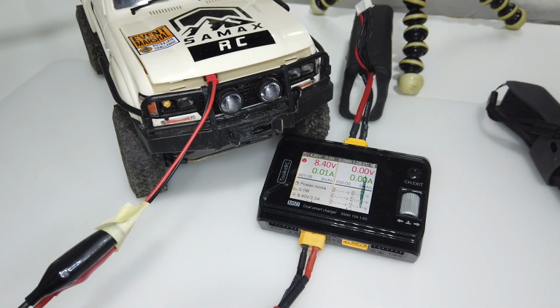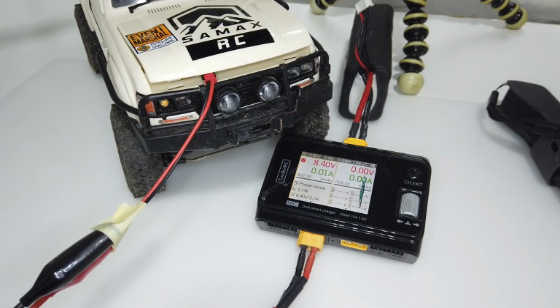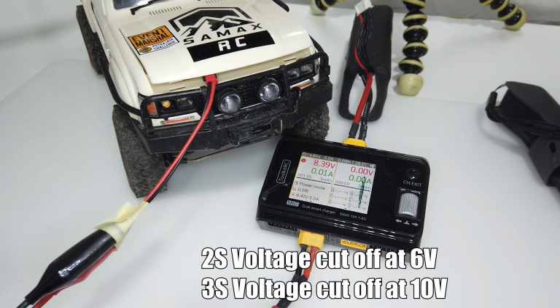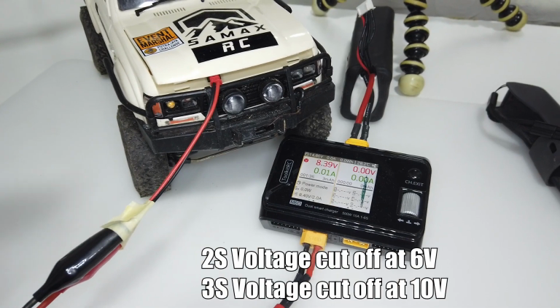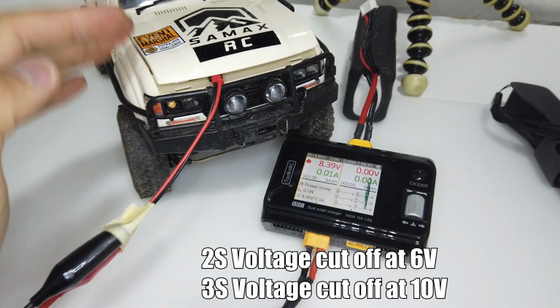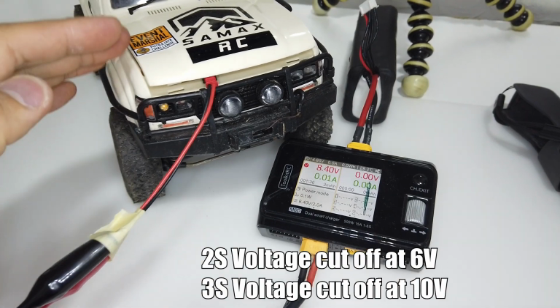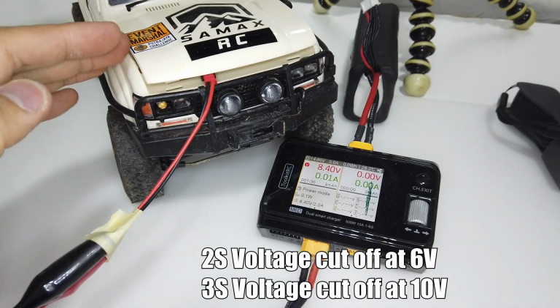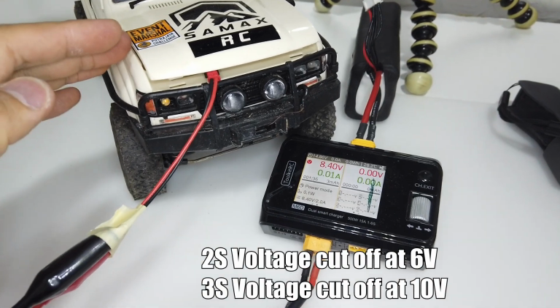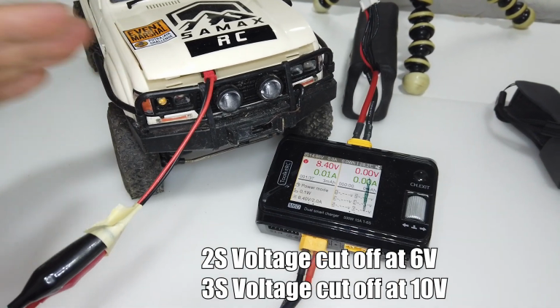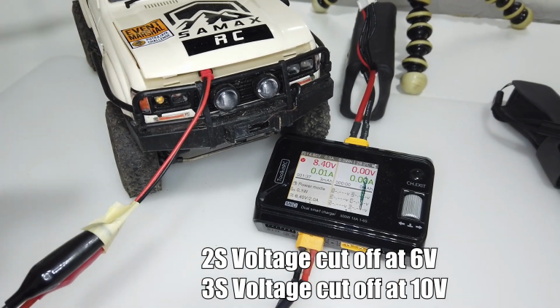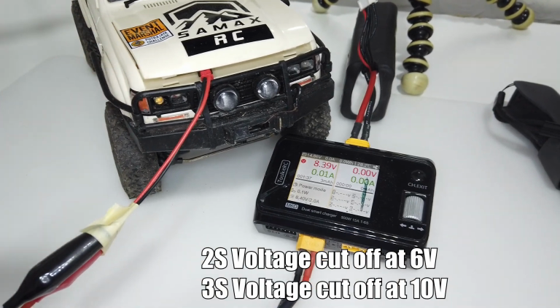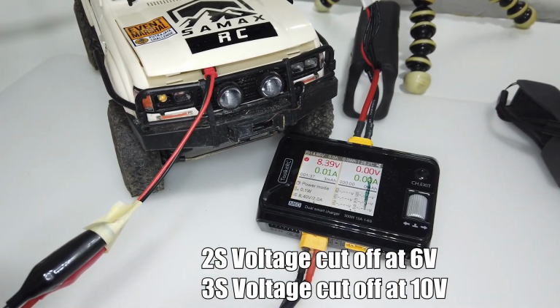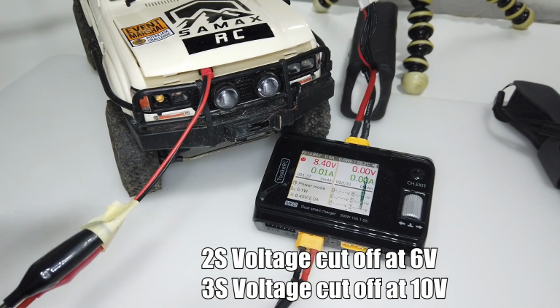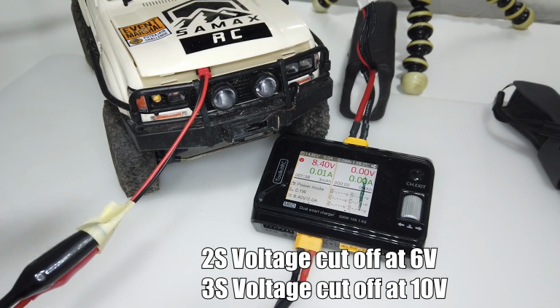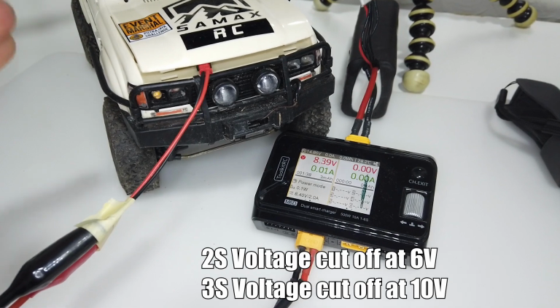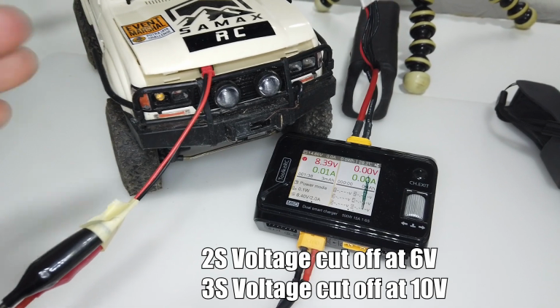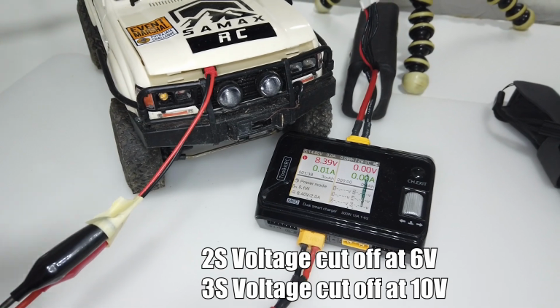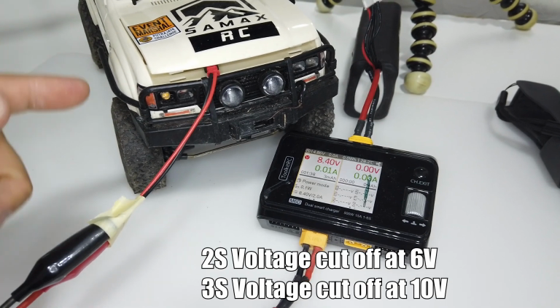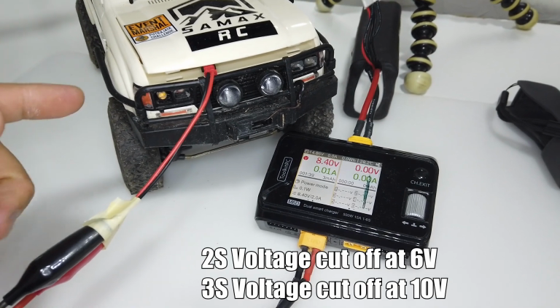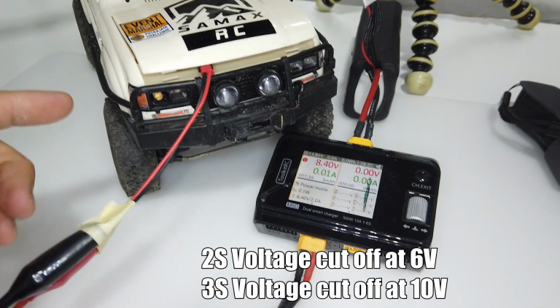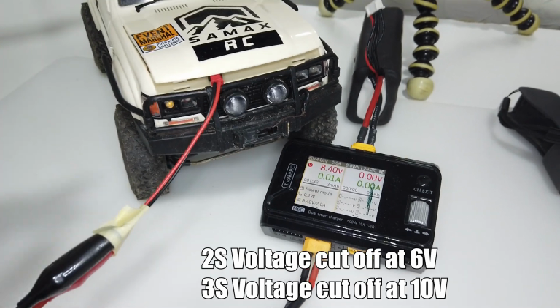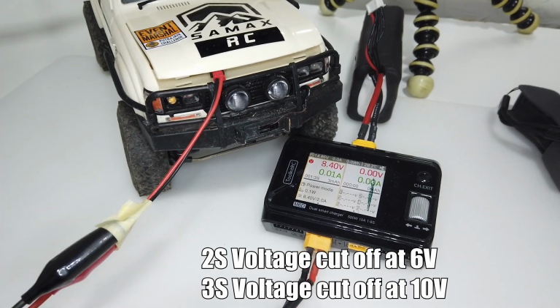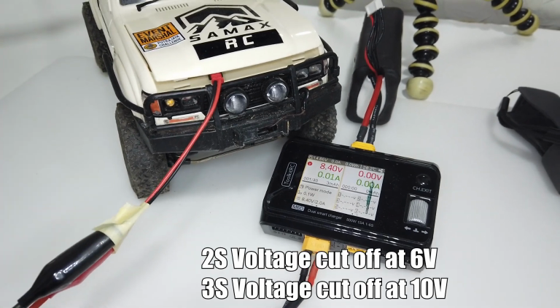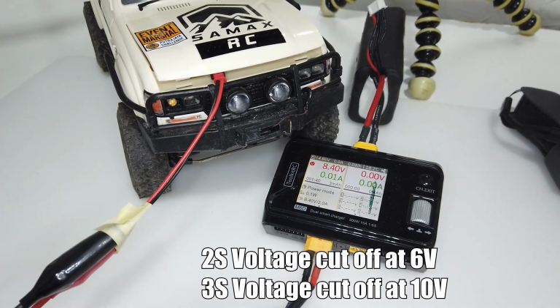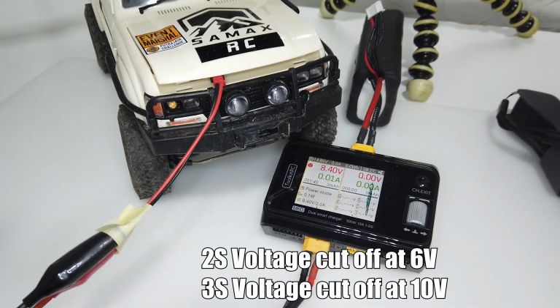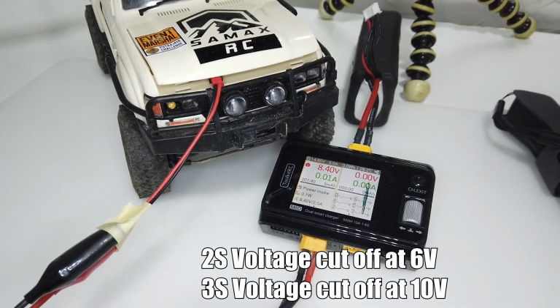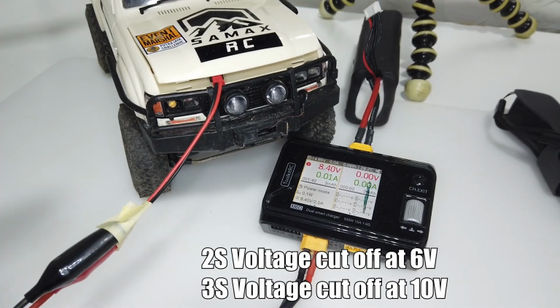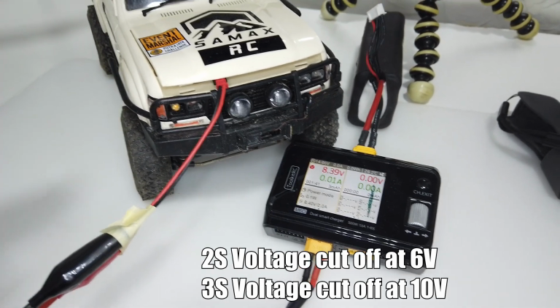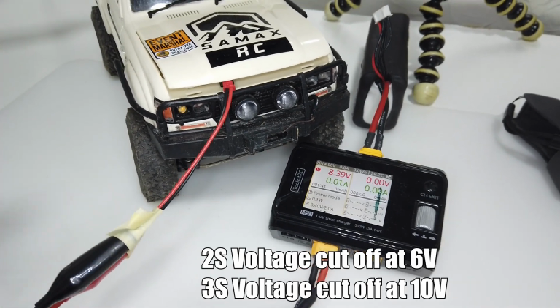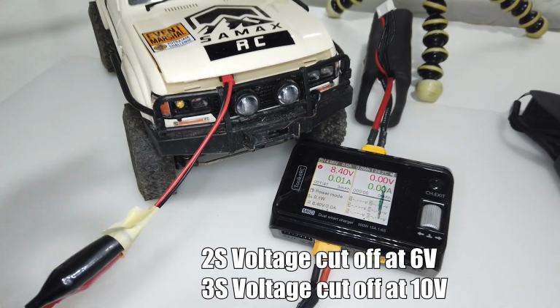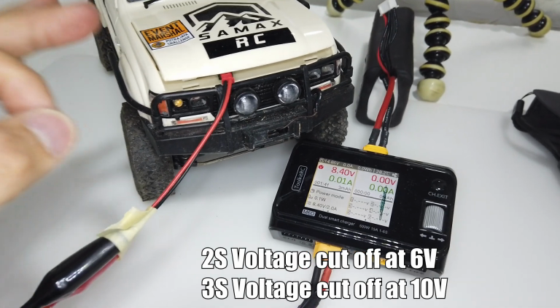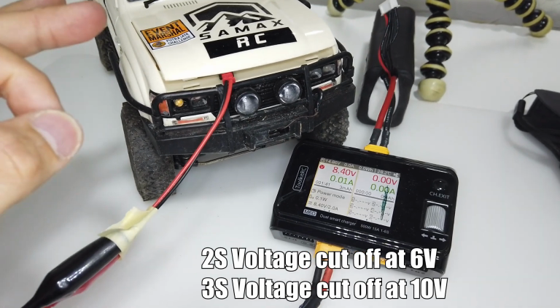So you may know that the RAS V3 receiver has a voltage cutoff of 6V for 2 cells and a voltage cutoff of 10V for 3 cells.